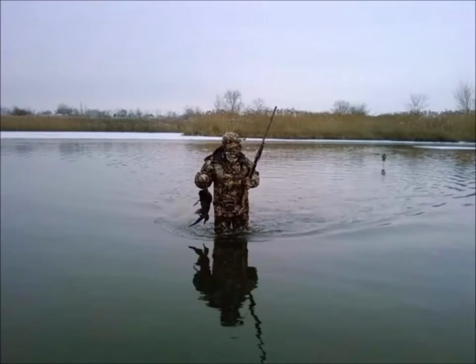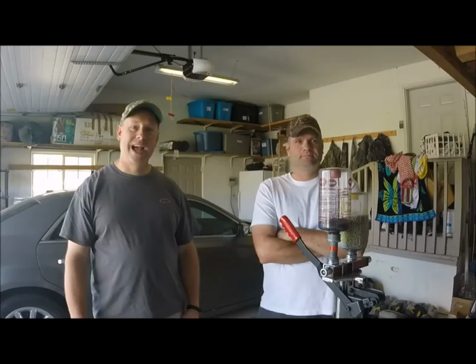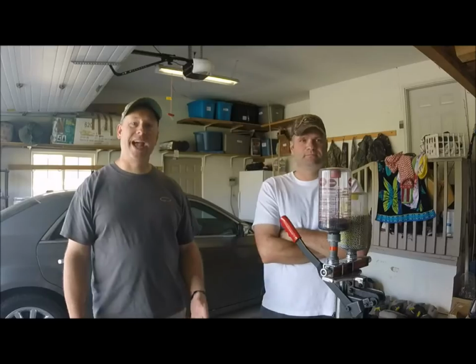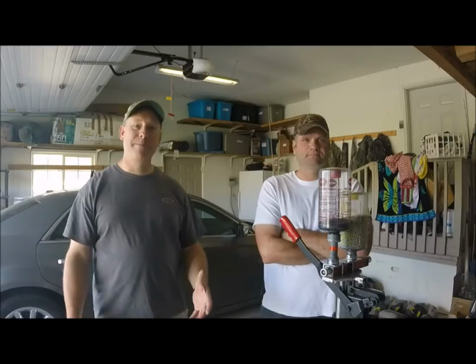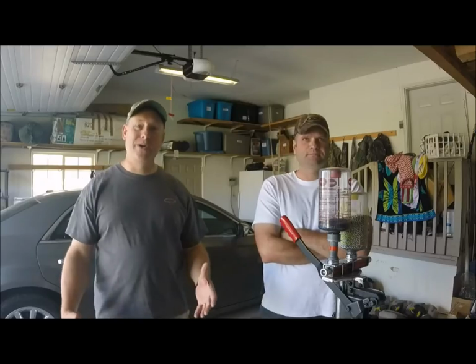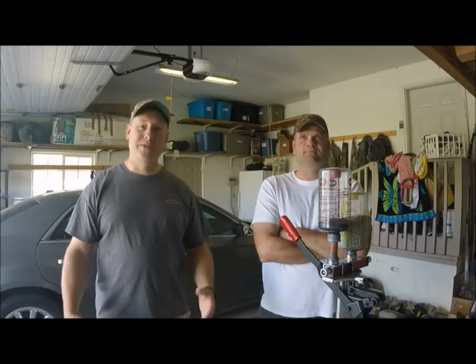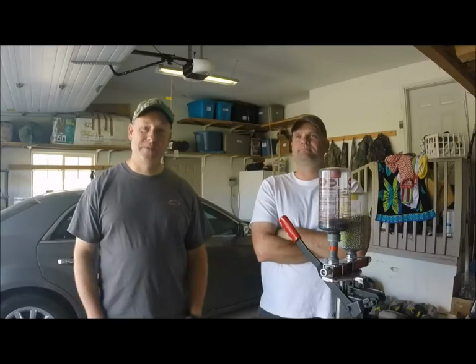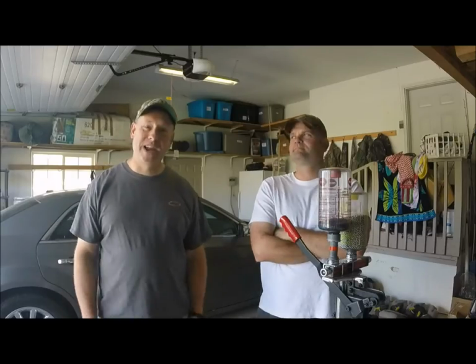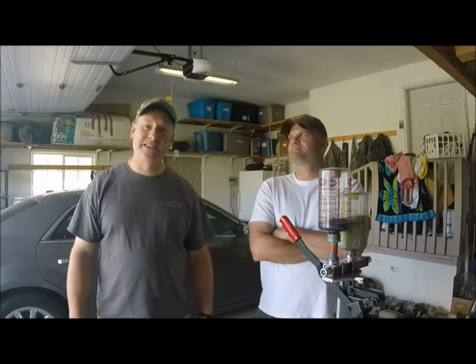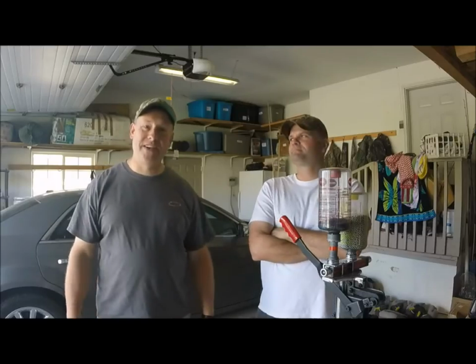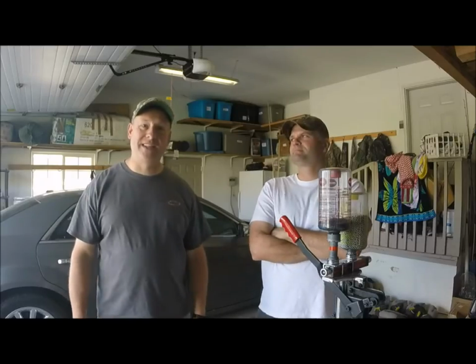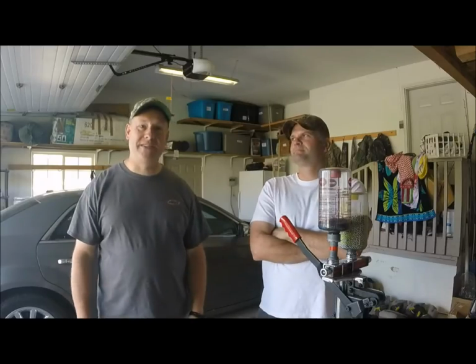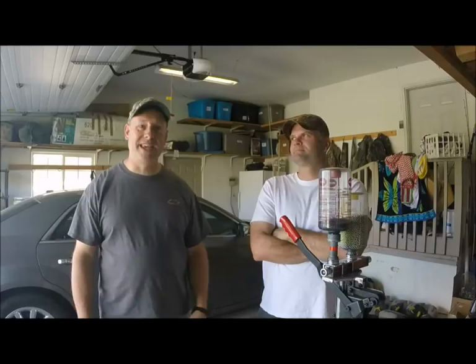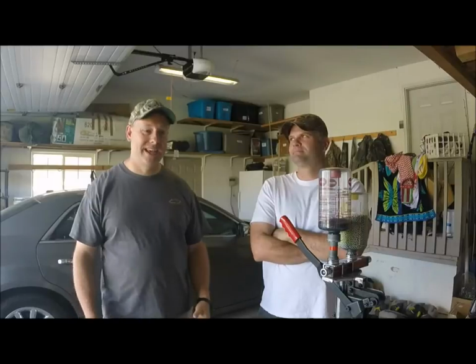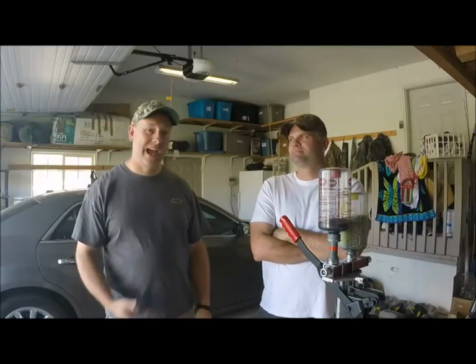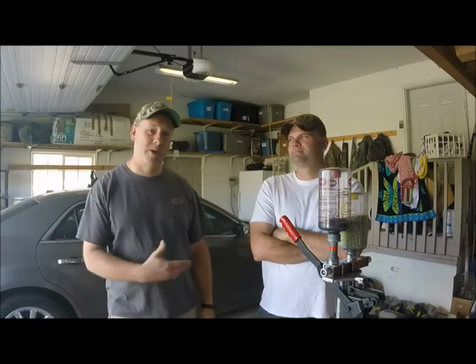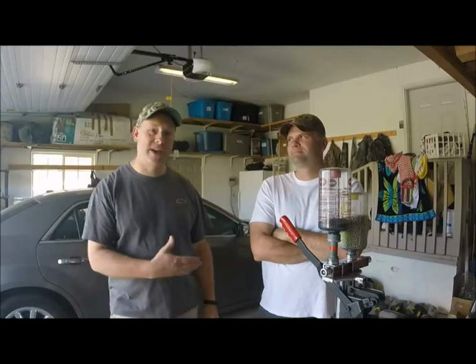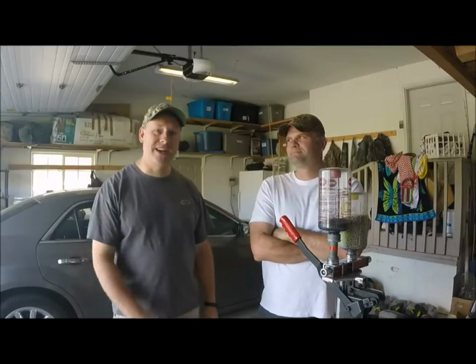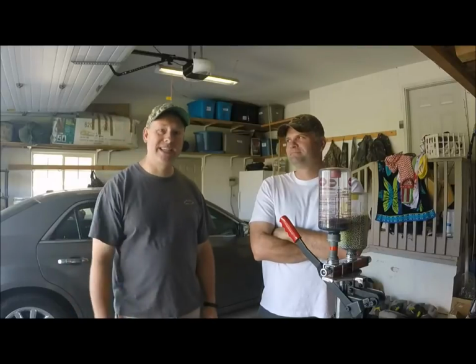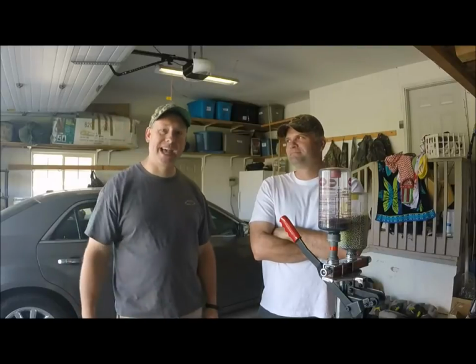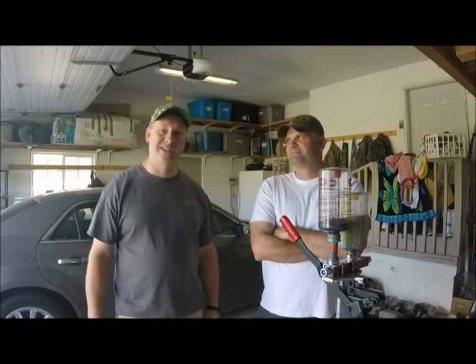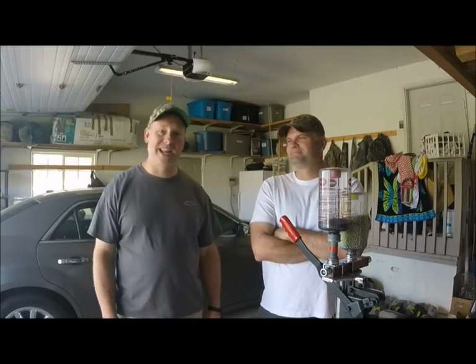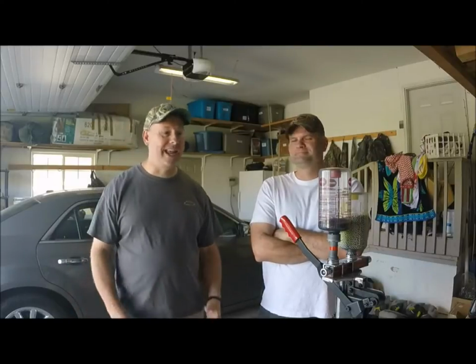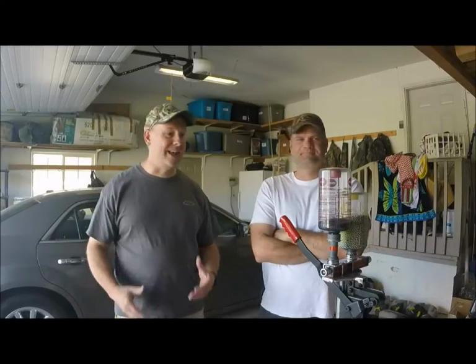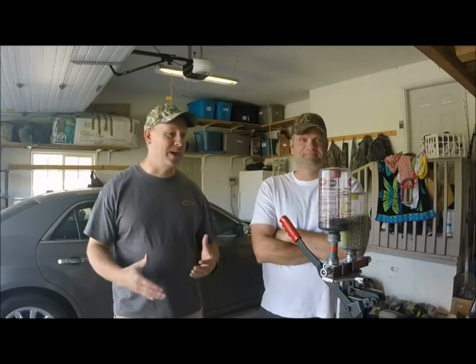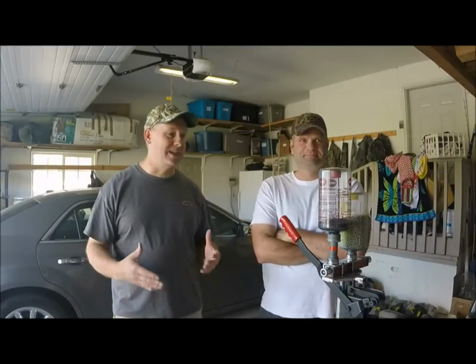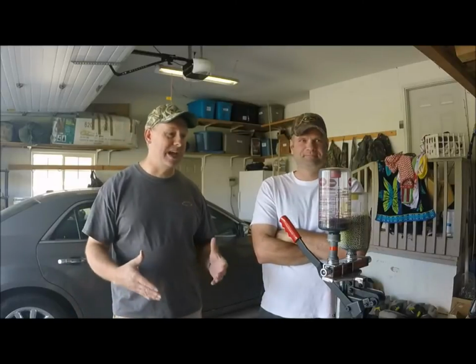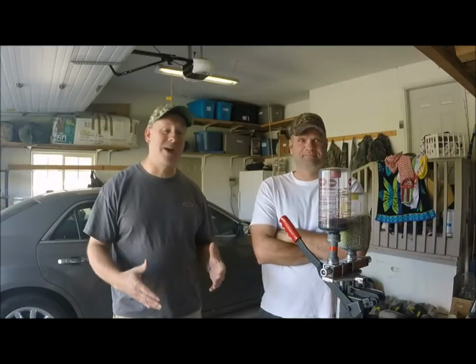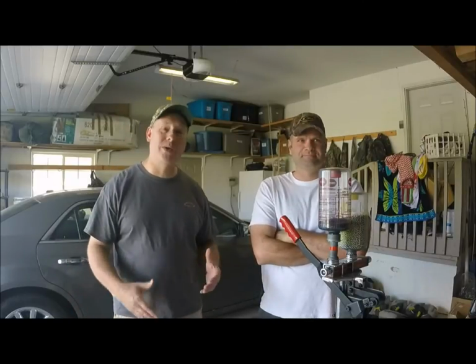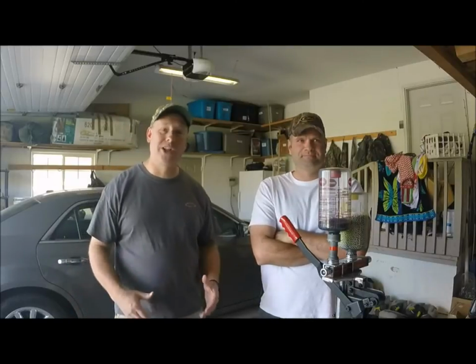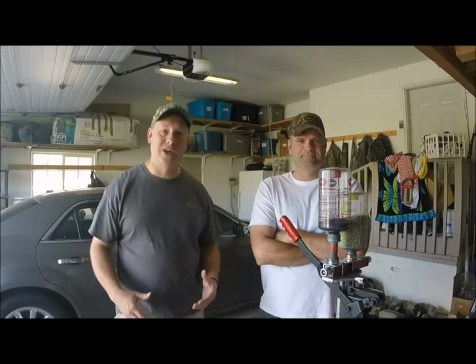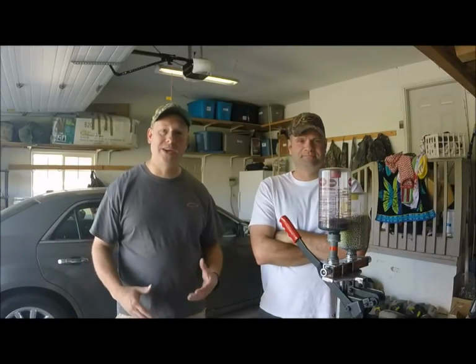Hi, I'm Boone from Friends and Fowl TV. I'm over here at Nick's house today and we're gonna talk about reloading.